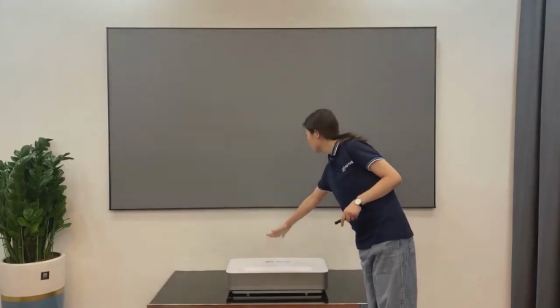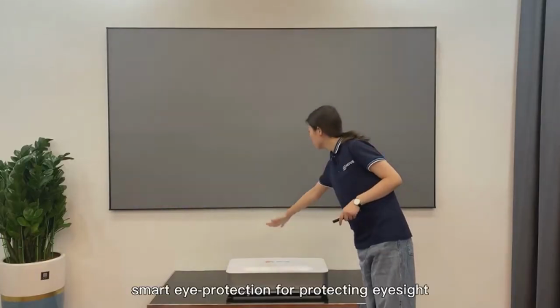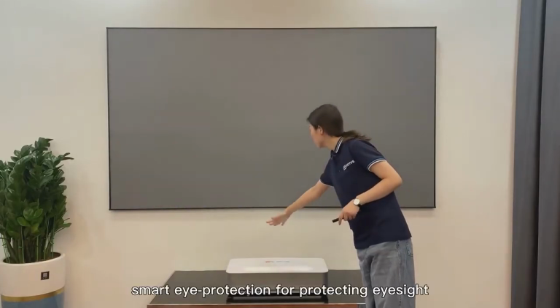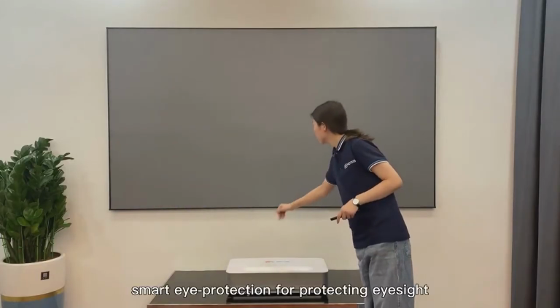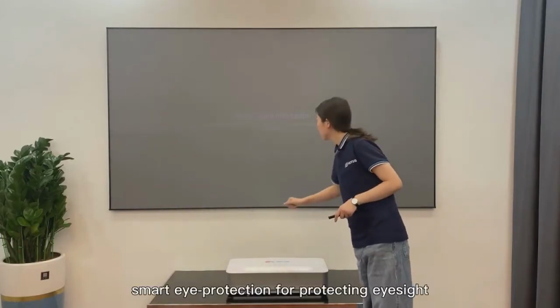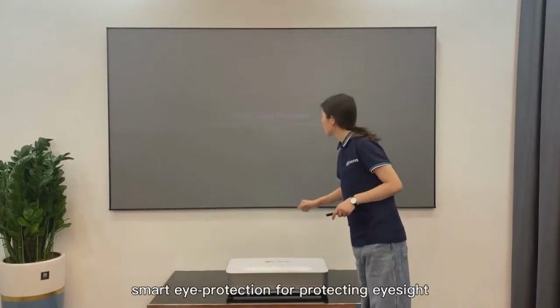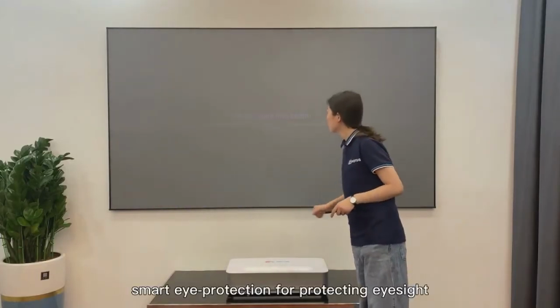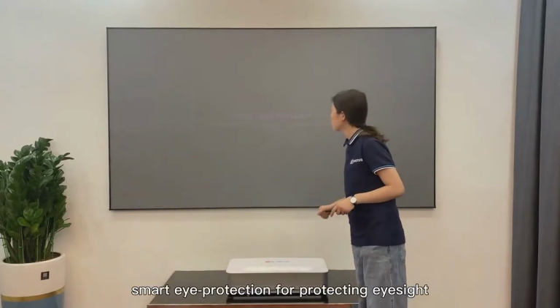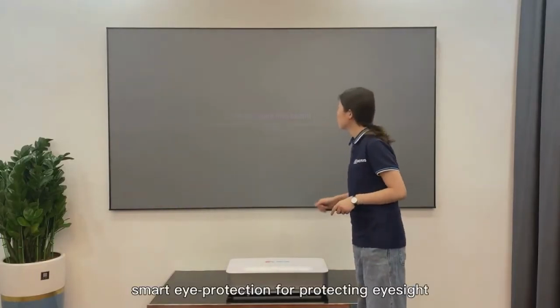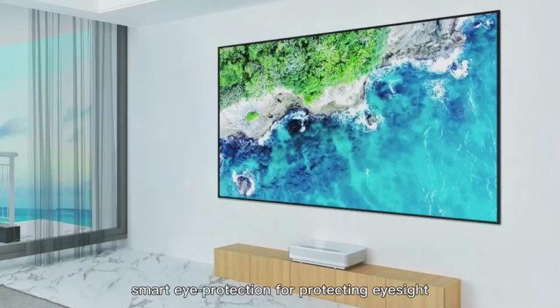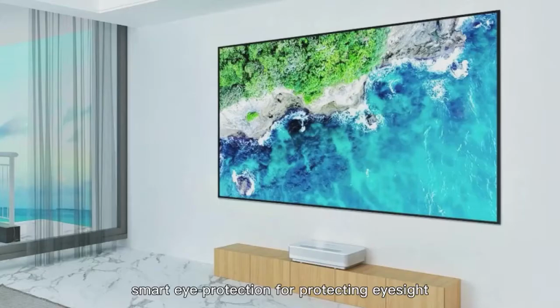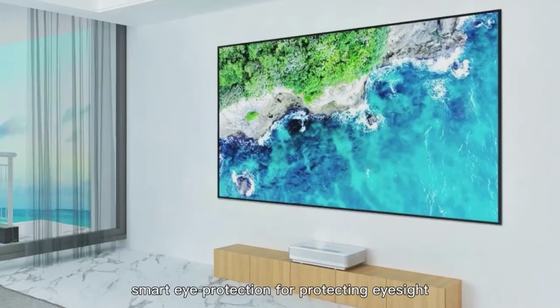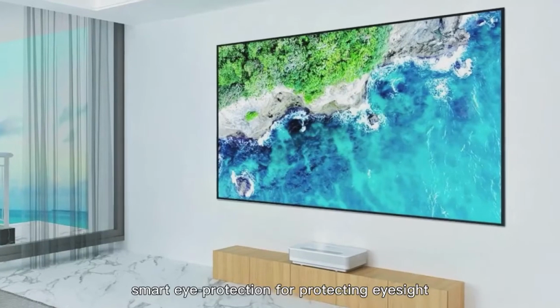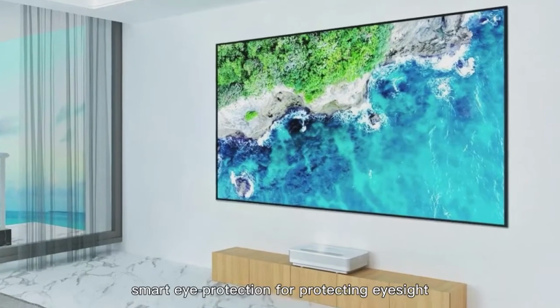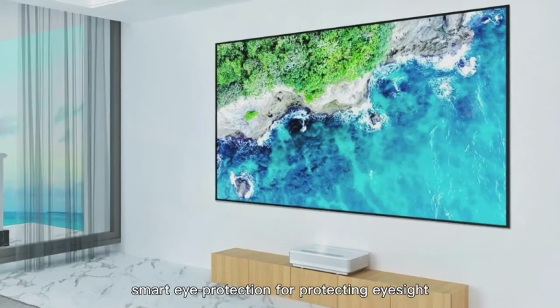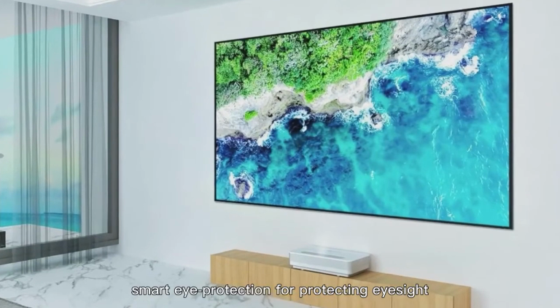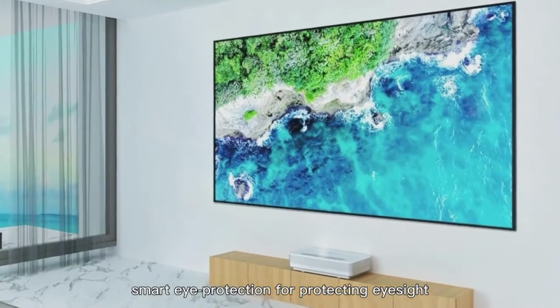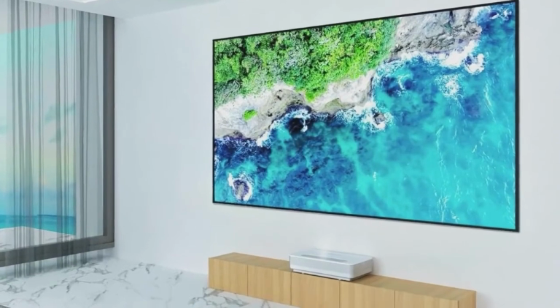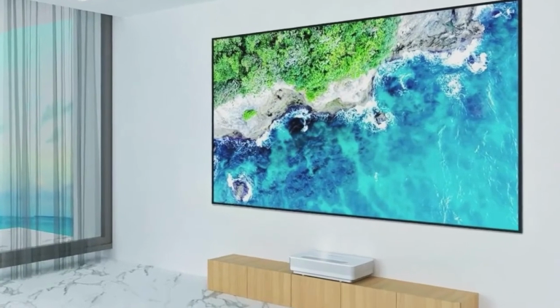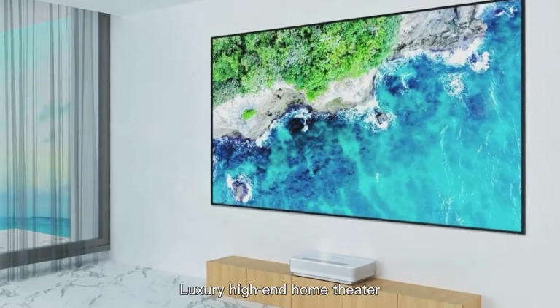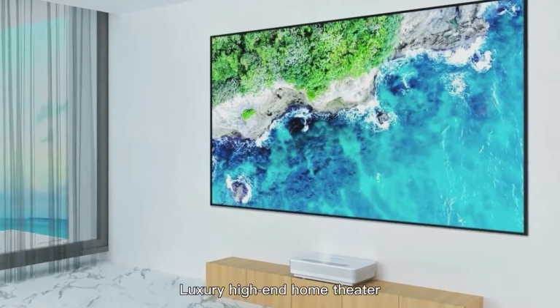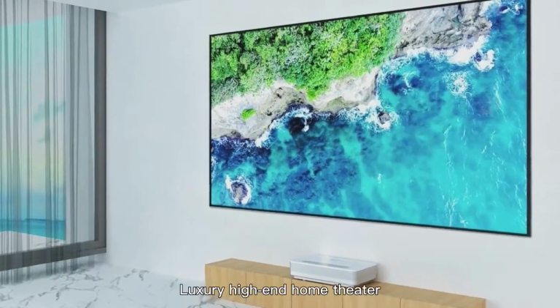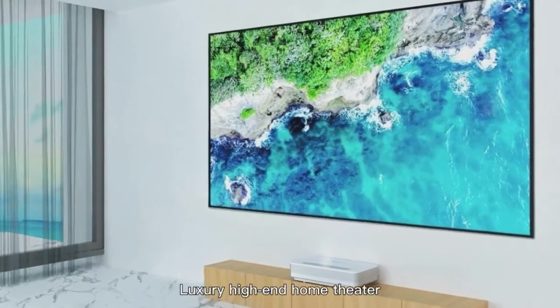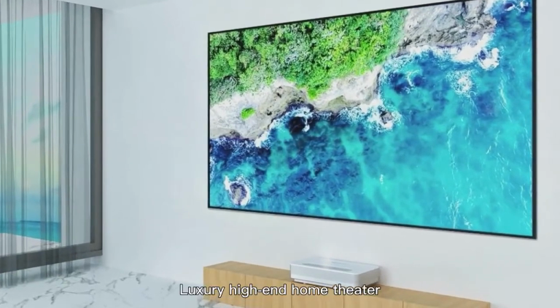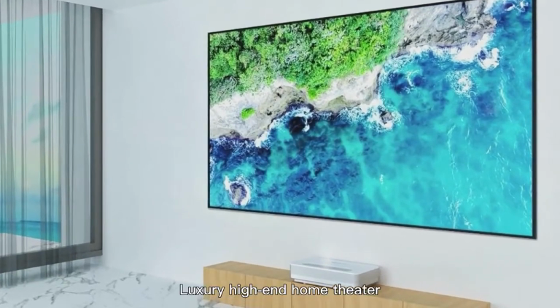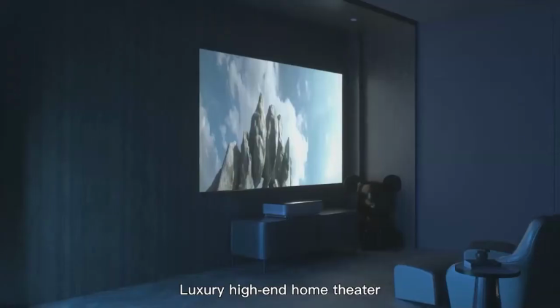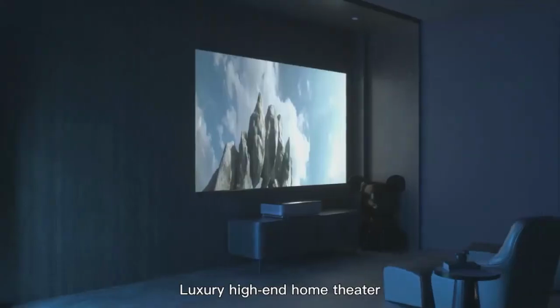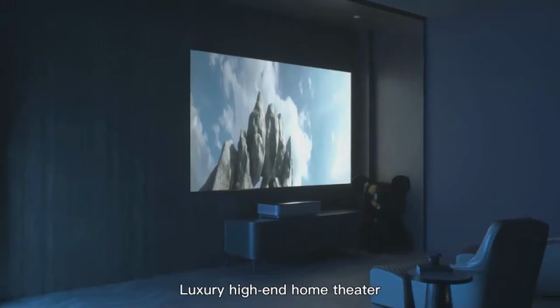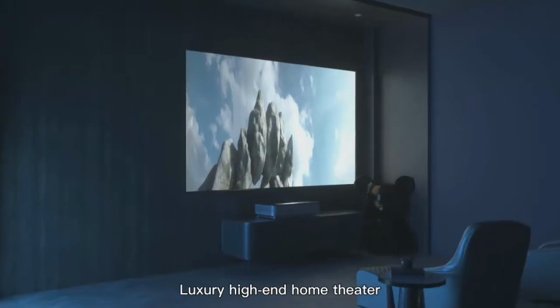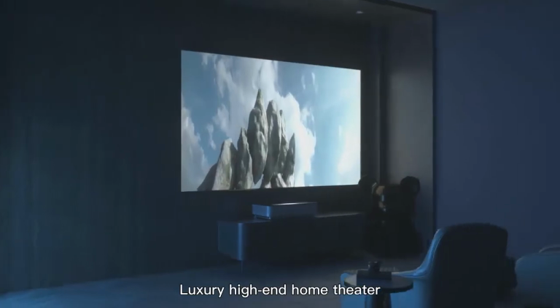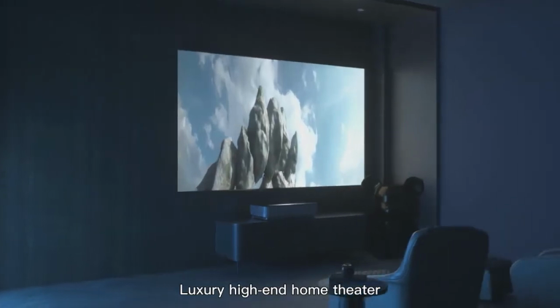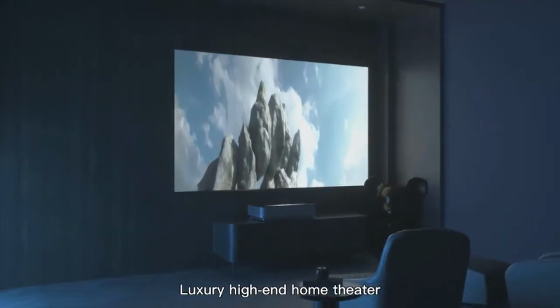Smart eye protection for protecting eyesight. Luxury high-end home theater.